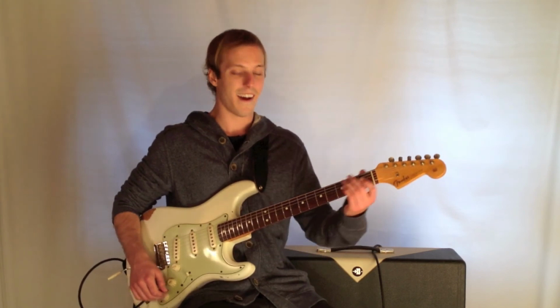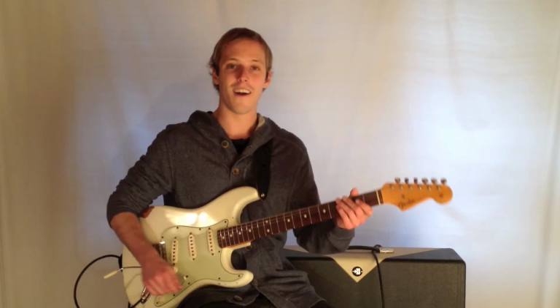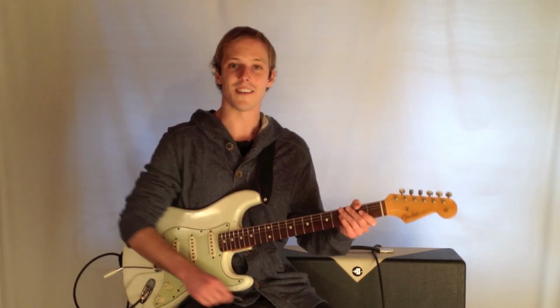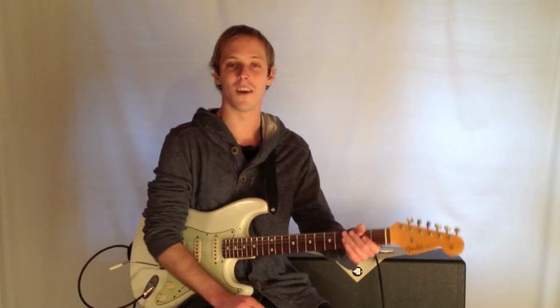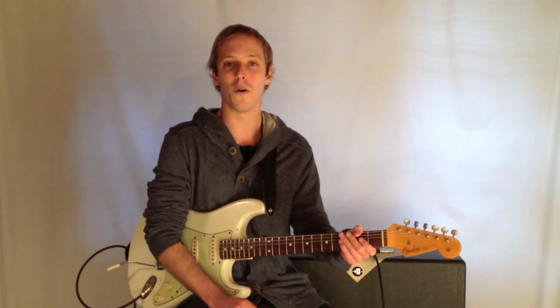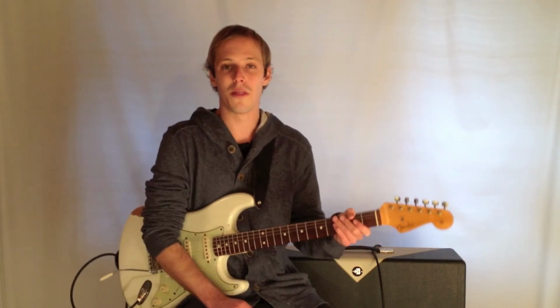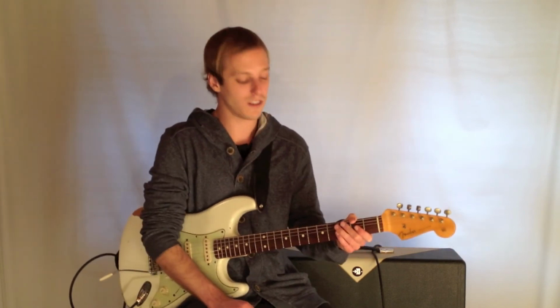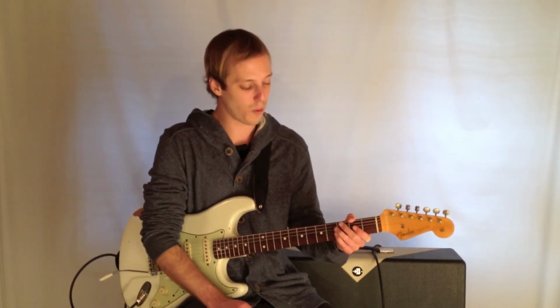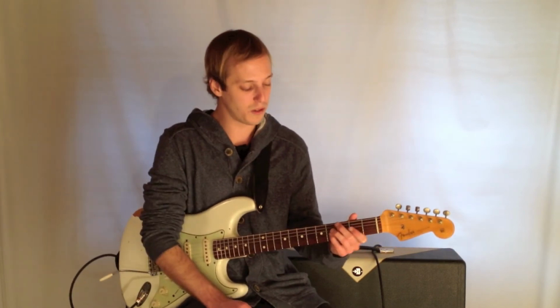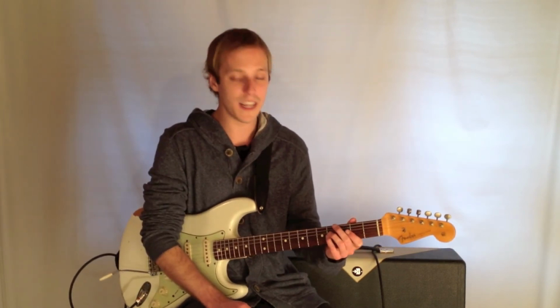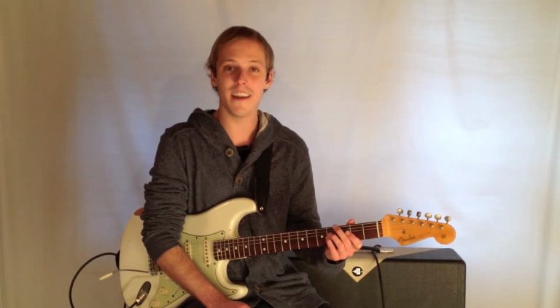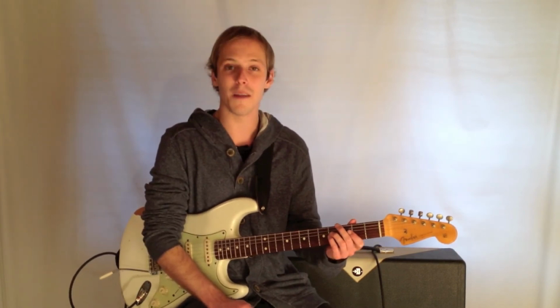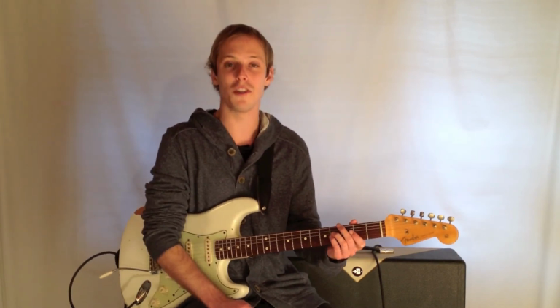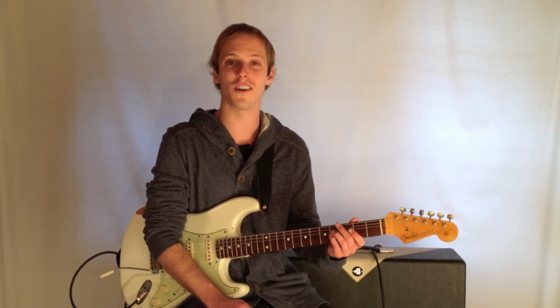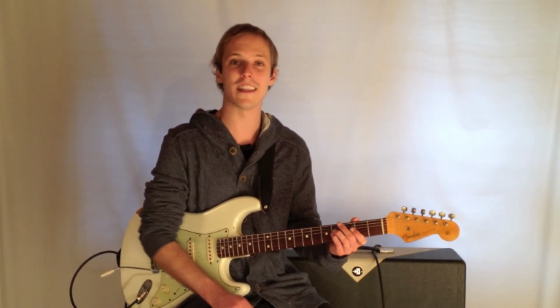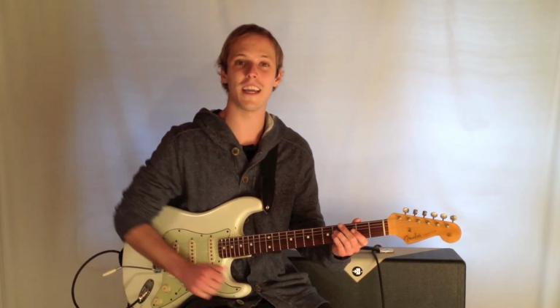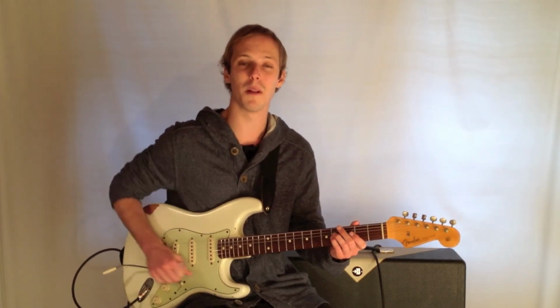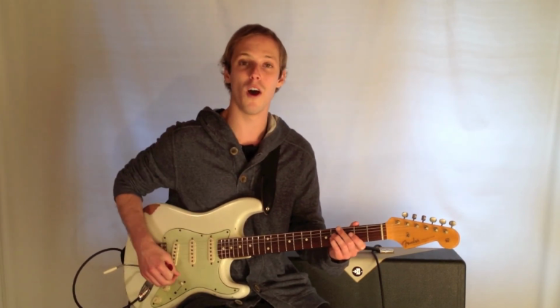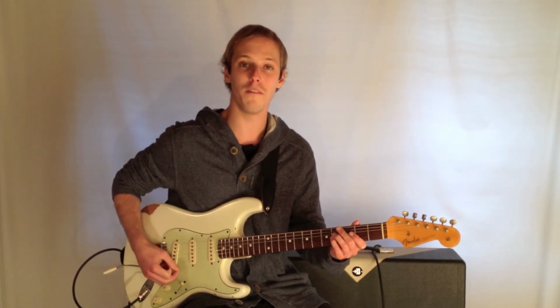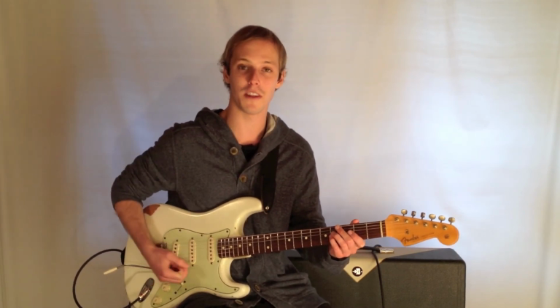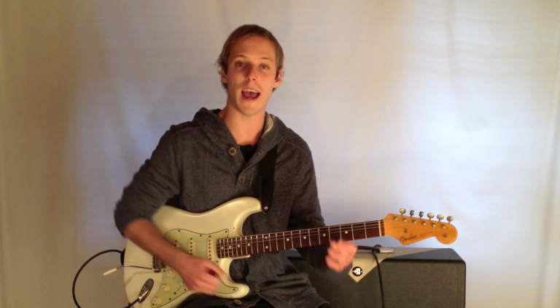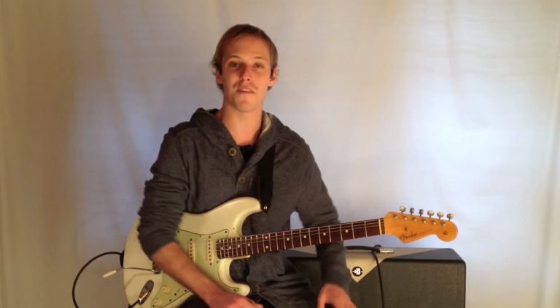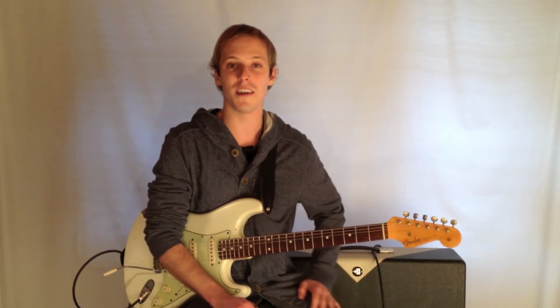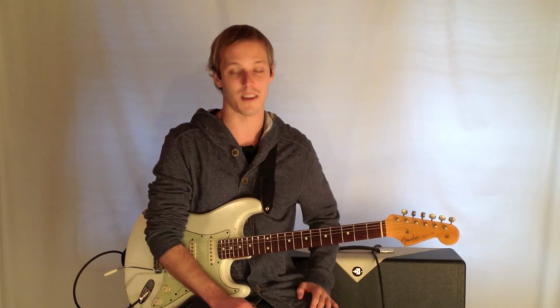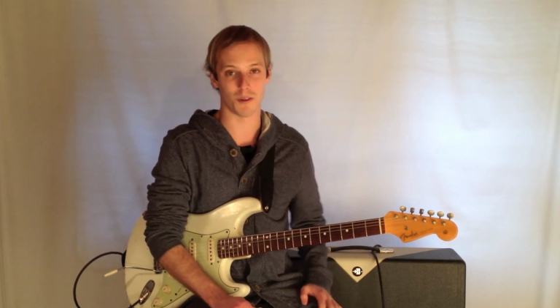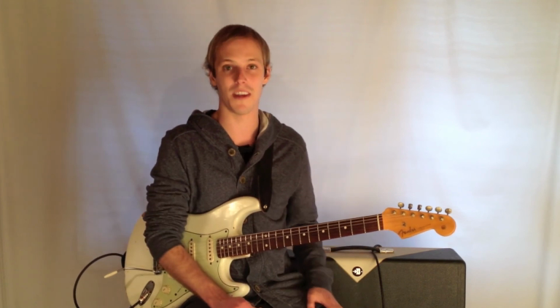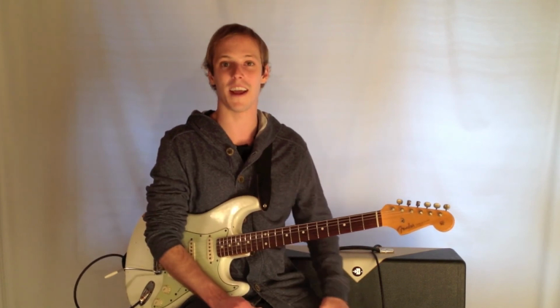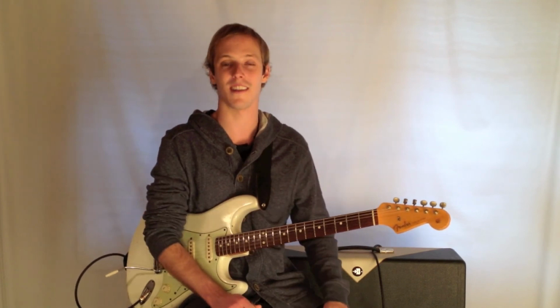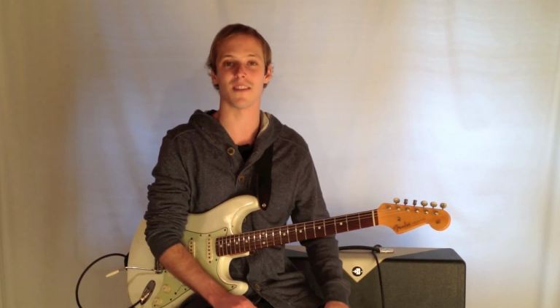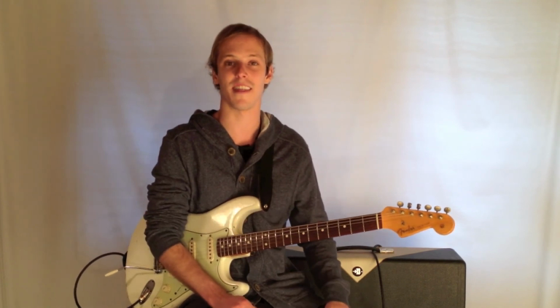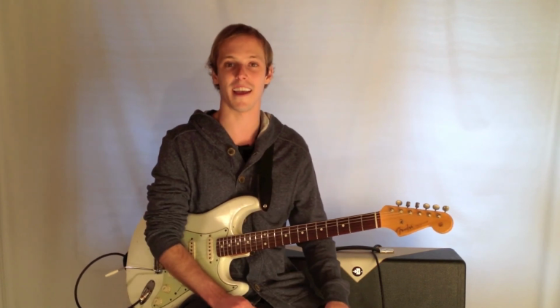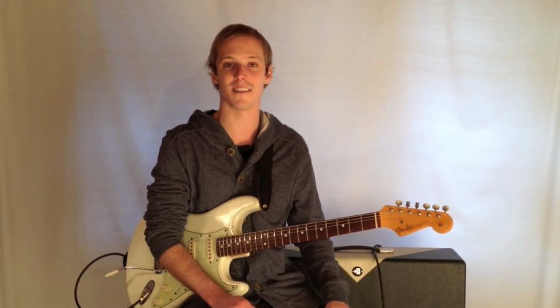Alright, so thanks for tuning in, and be sure to click the link below for the tab for this, and we'll see you in the next lesson. Thanks.